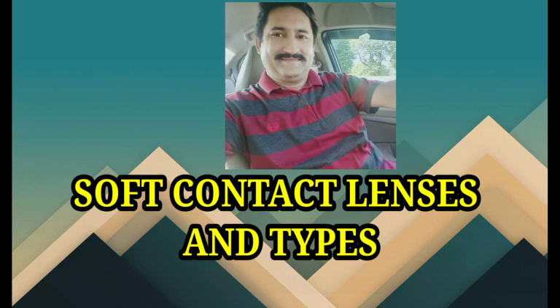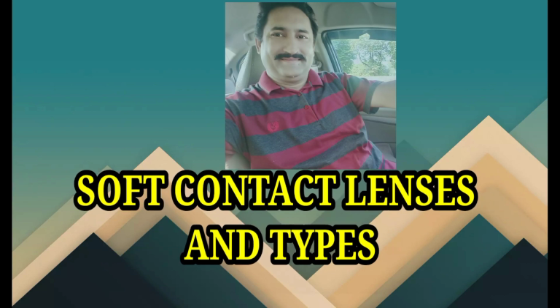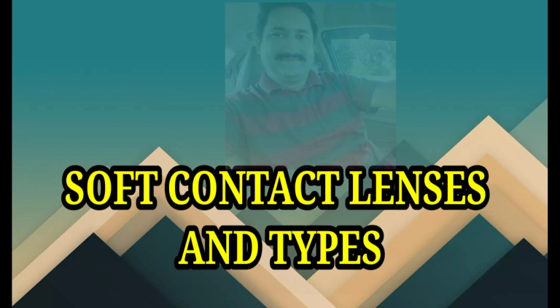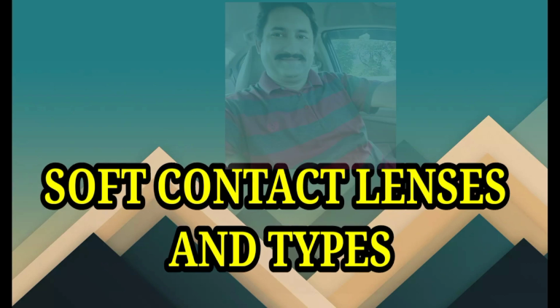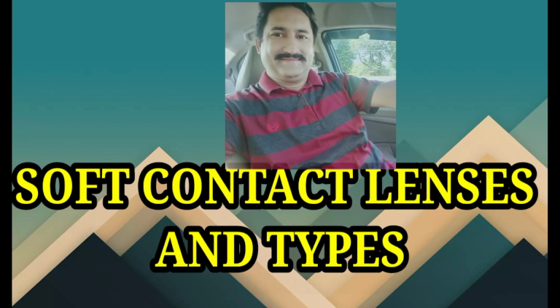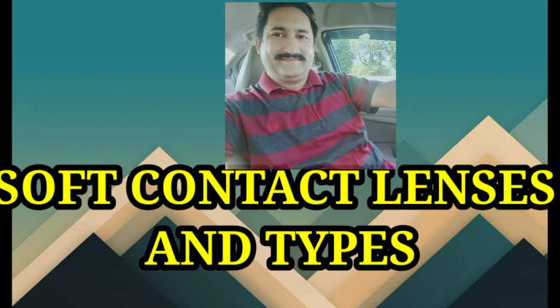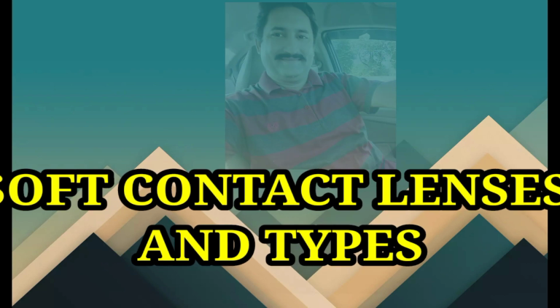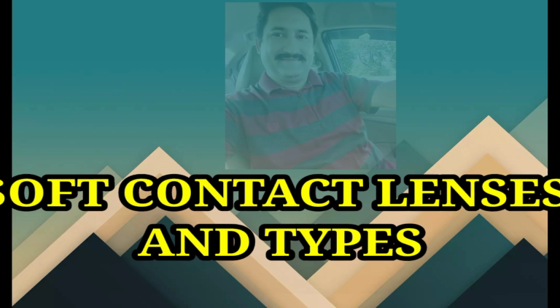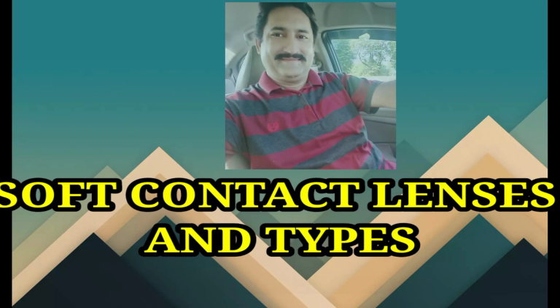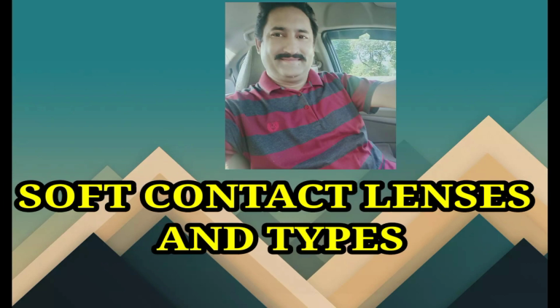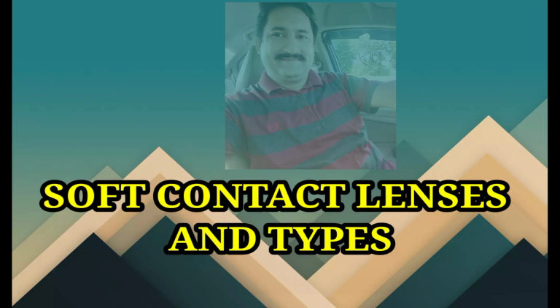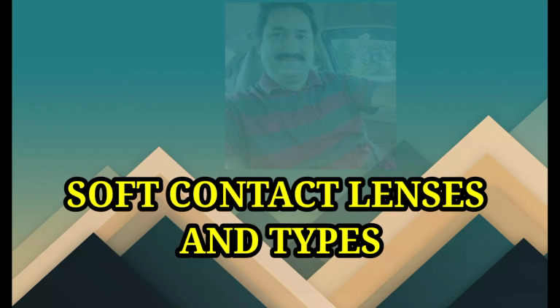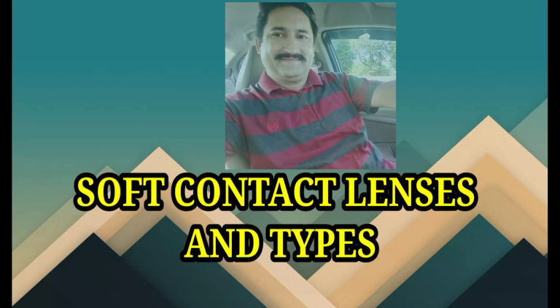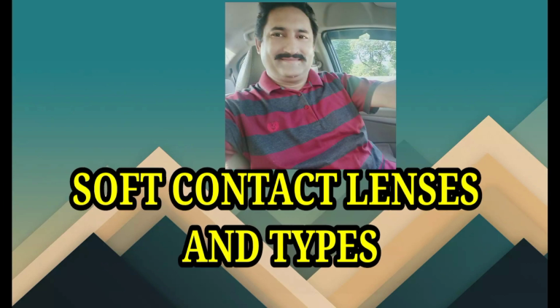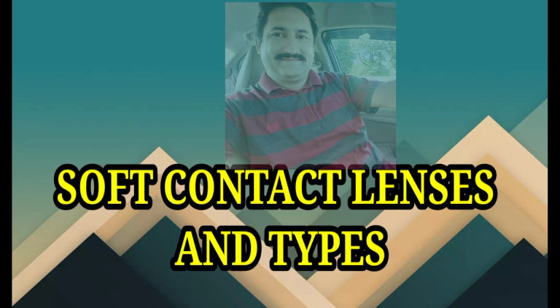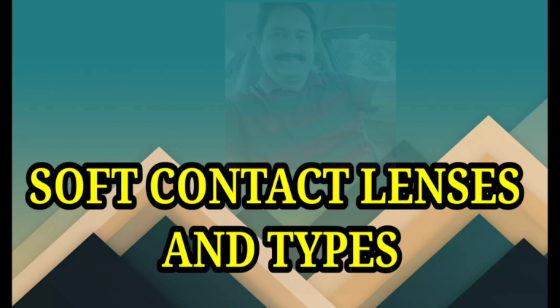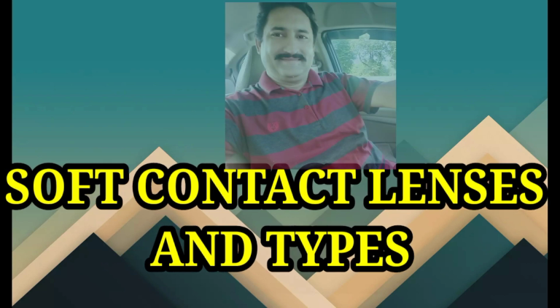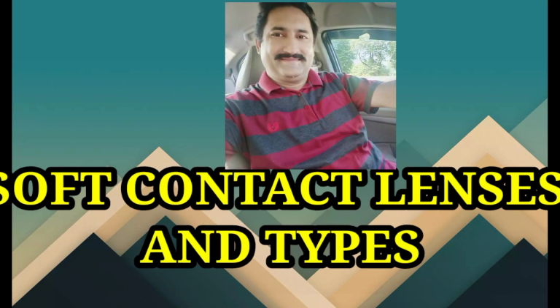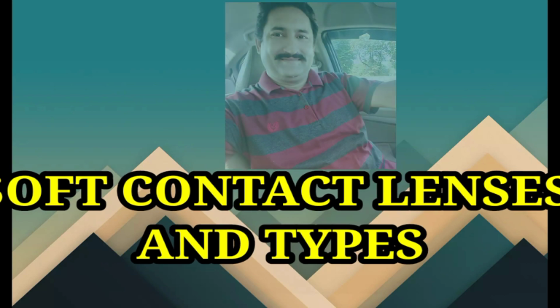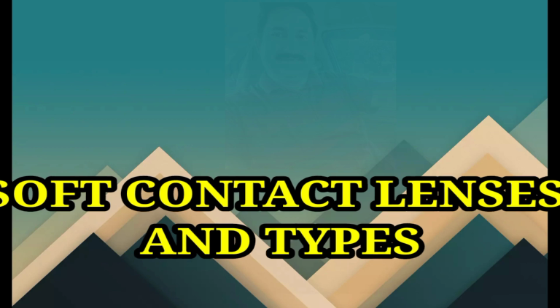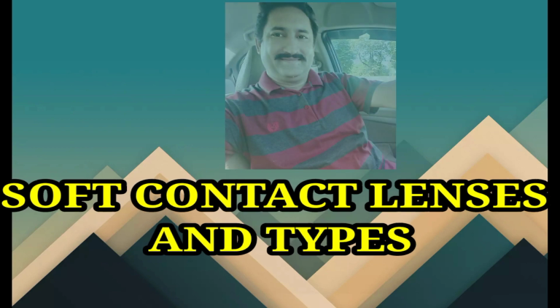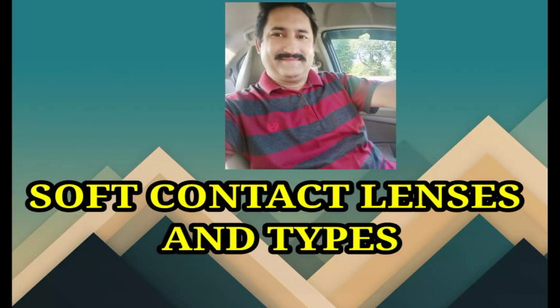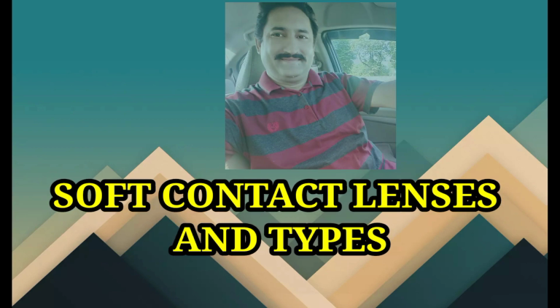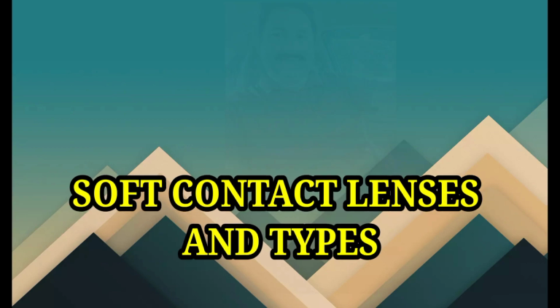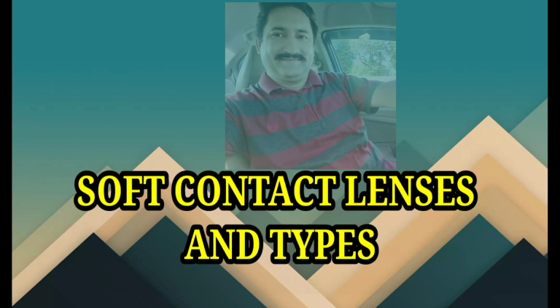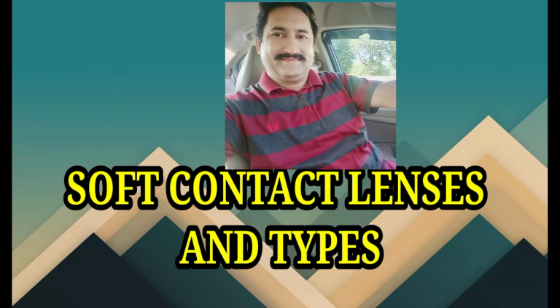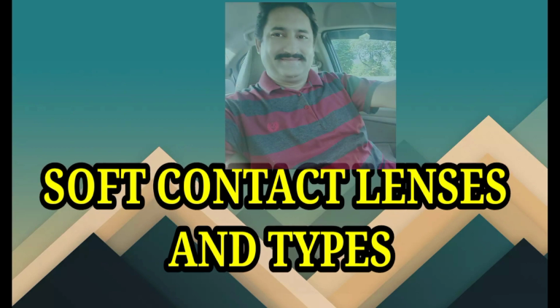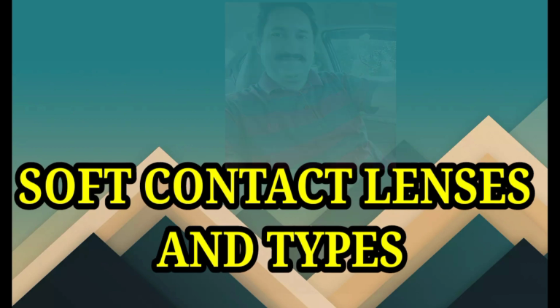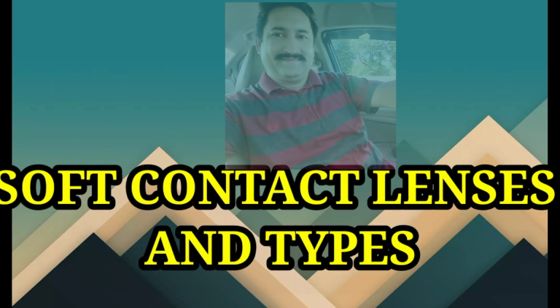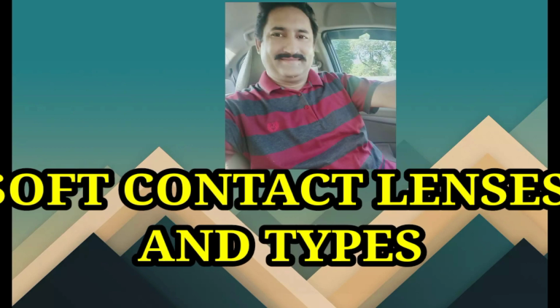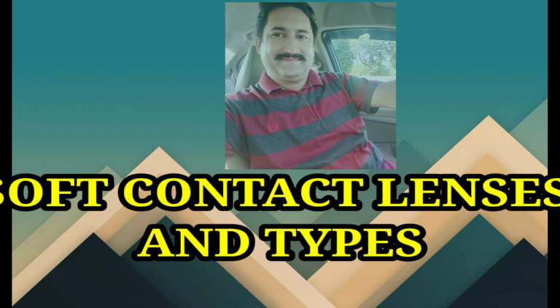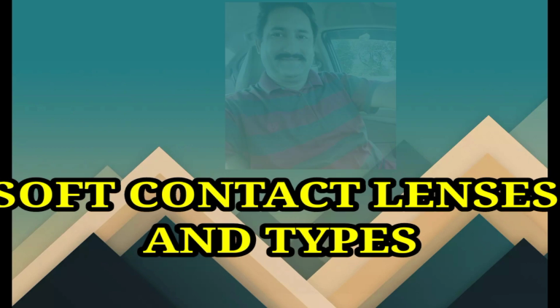Hope this video will be beneficial for you. See you. Take care.